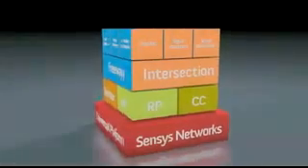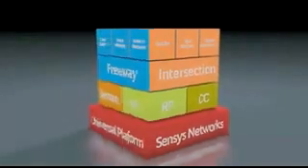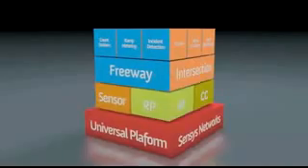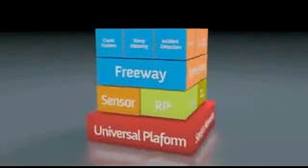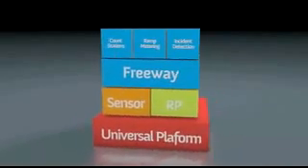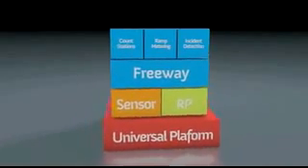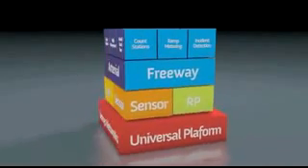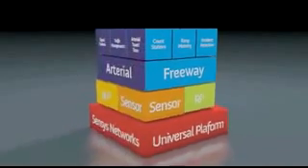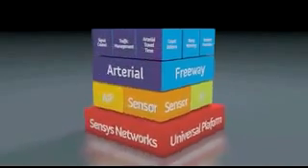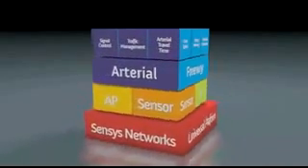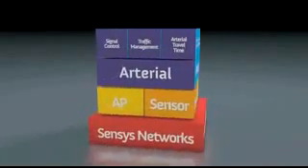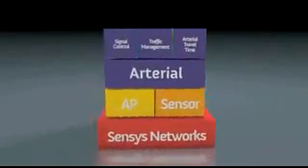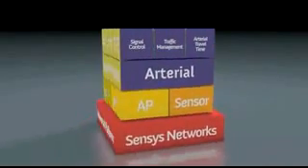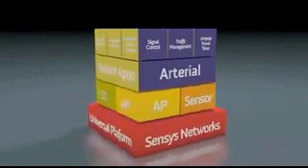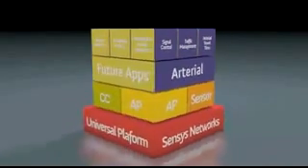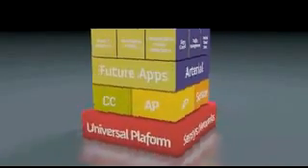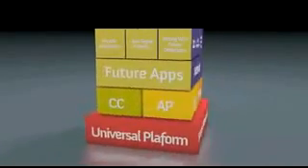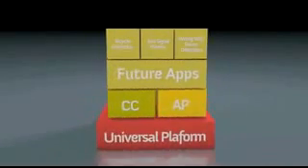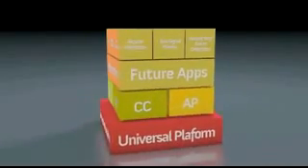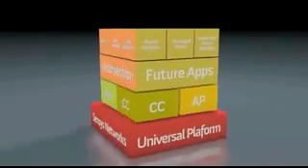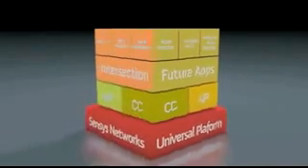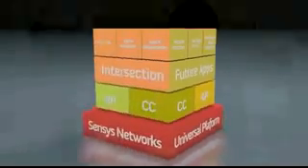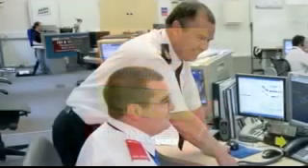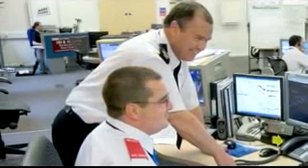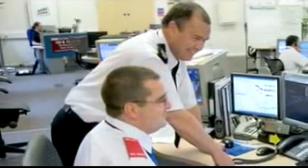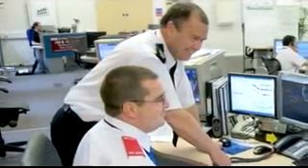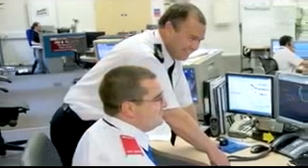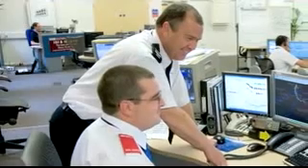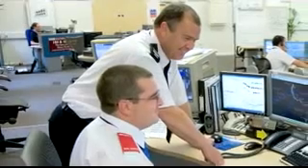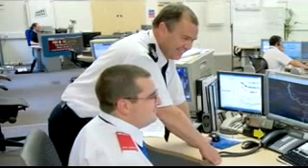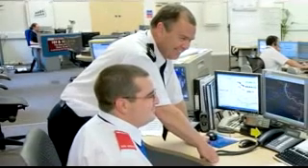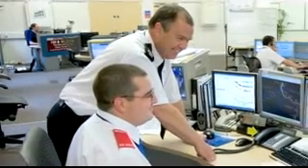Census Networks' wireless universal platform is helping the world's largest transportation agencies streamline operations and reduce budgets.